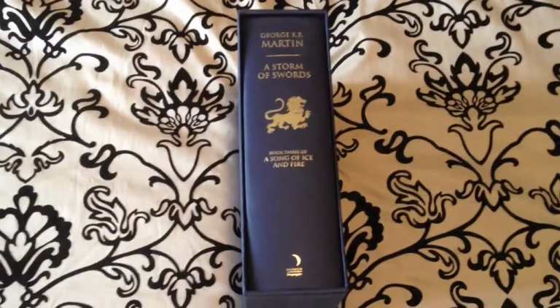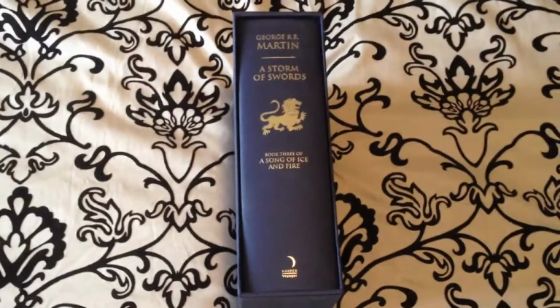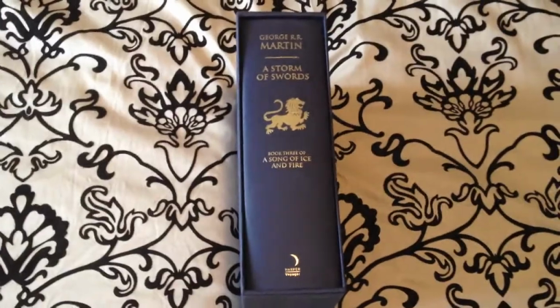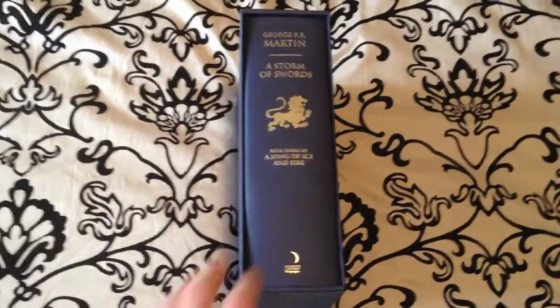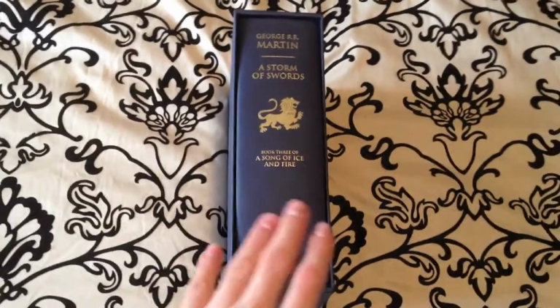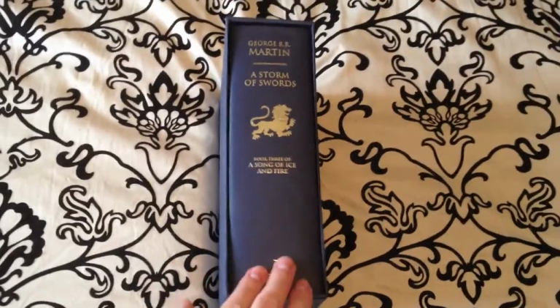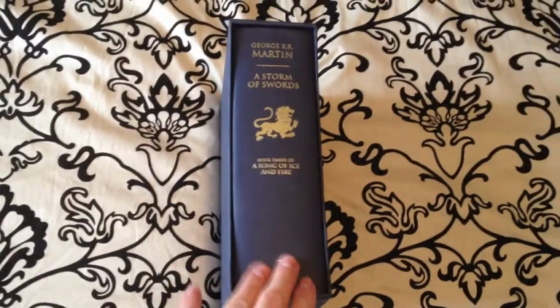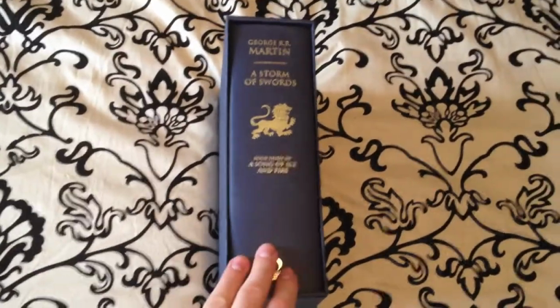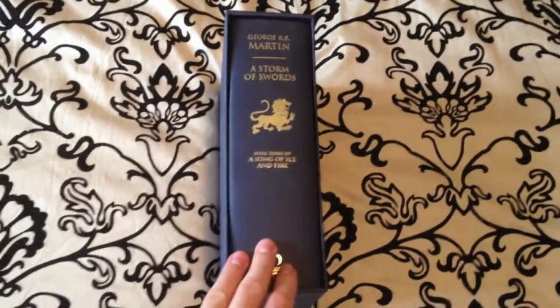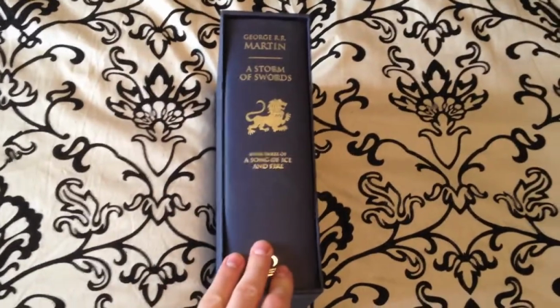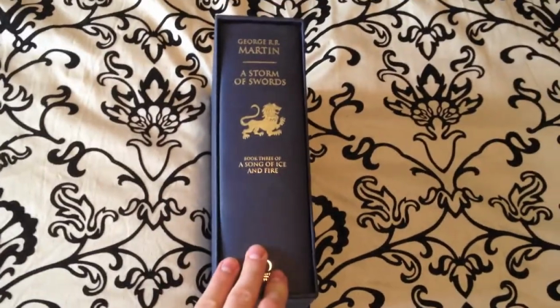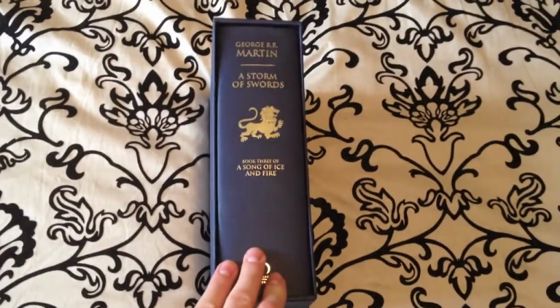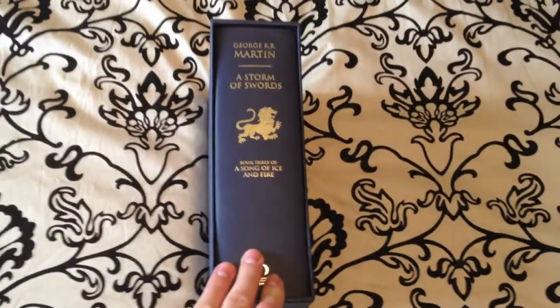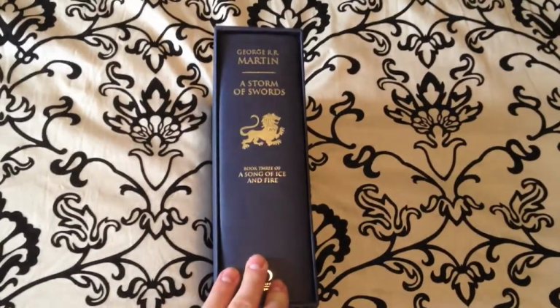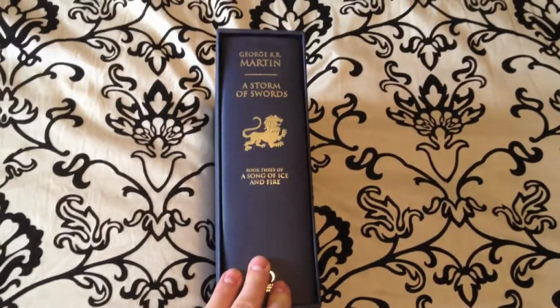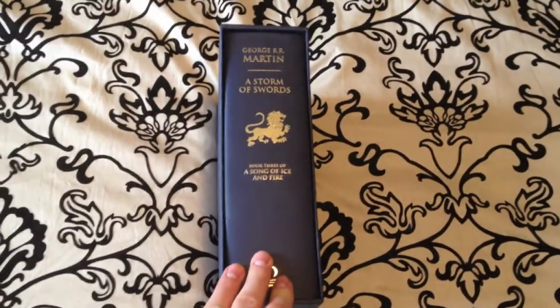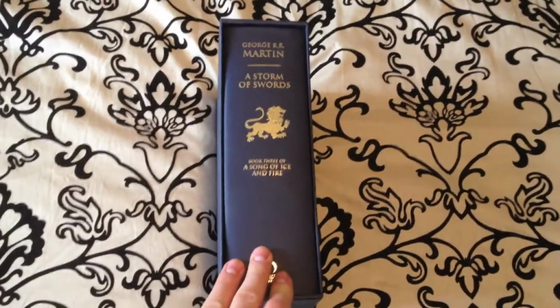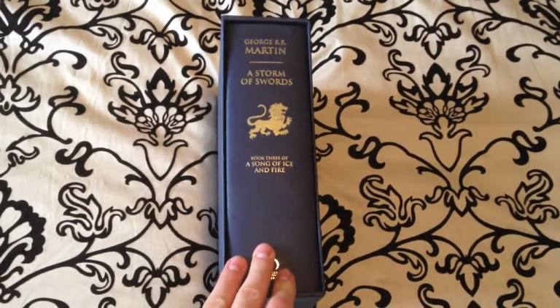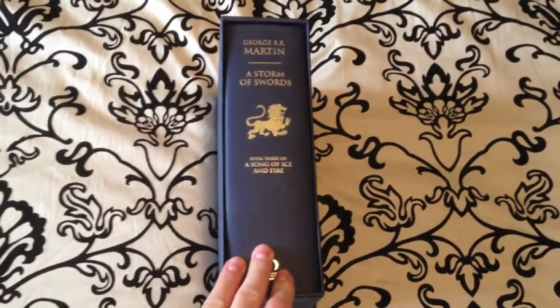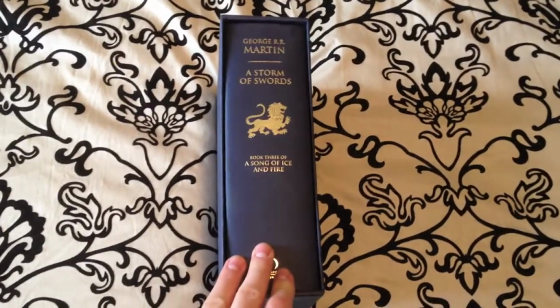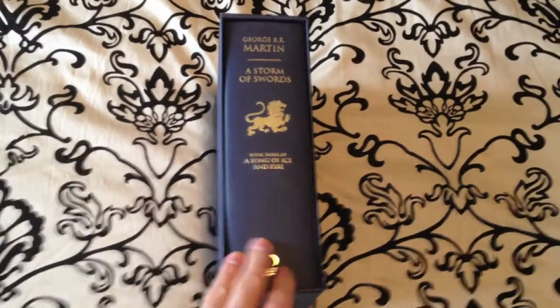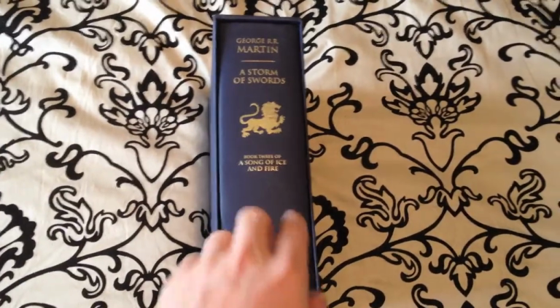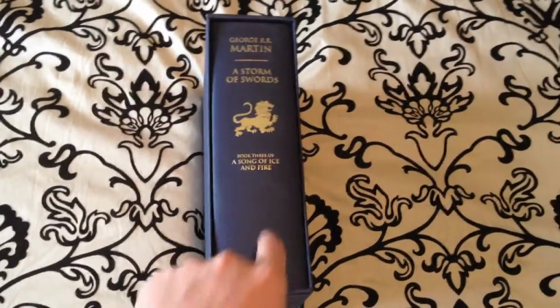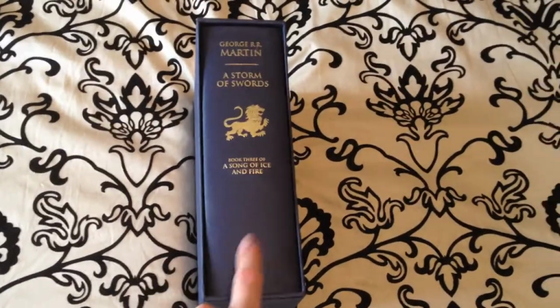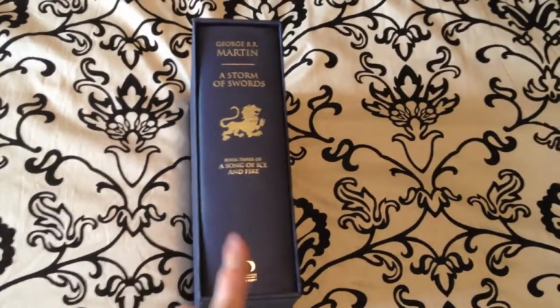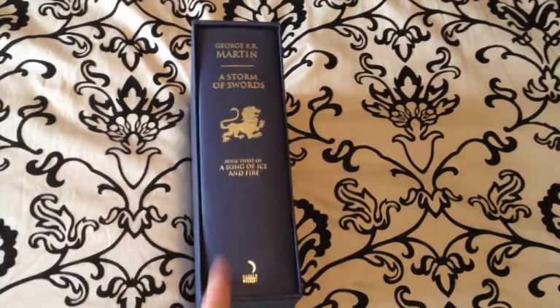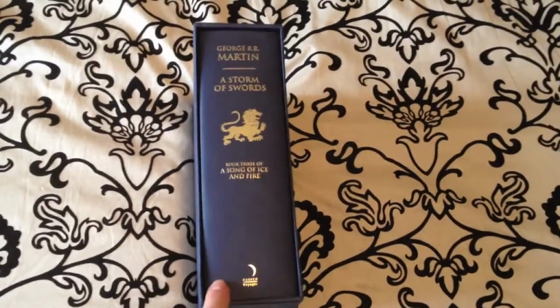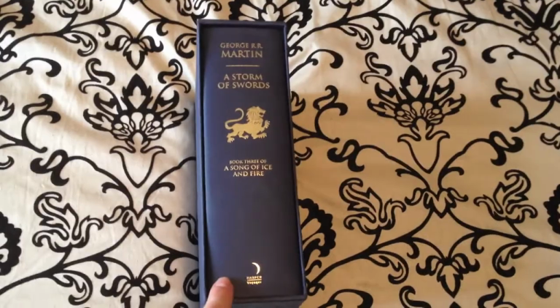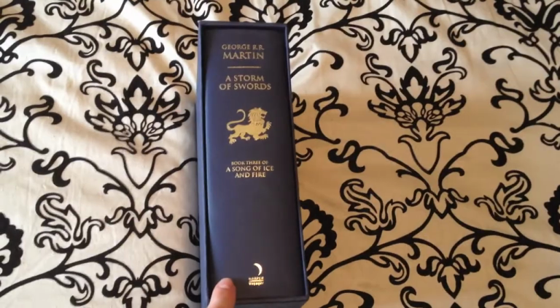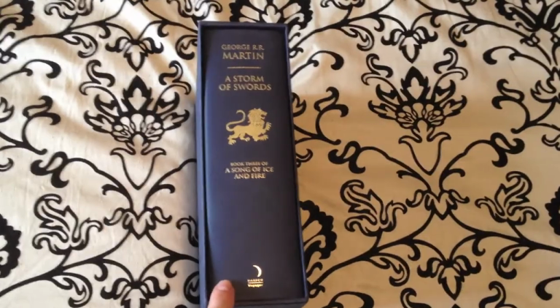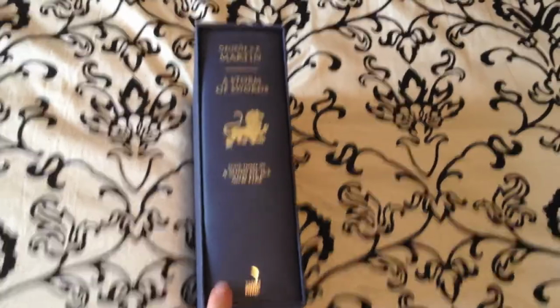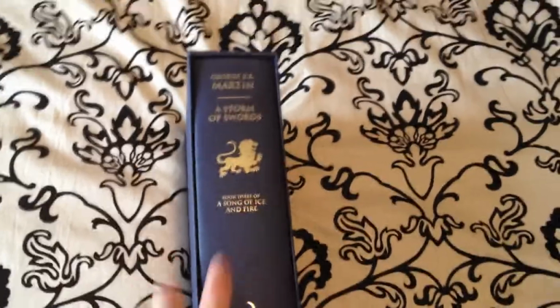Welcome back YouTube. Today we're going to be looking at the third book in A Song of Ice and Fire Deluxe Edition series here.